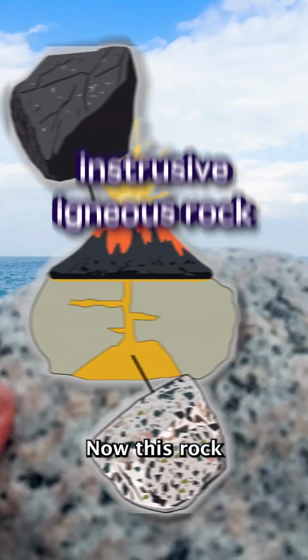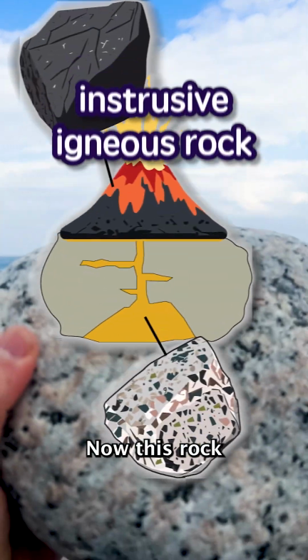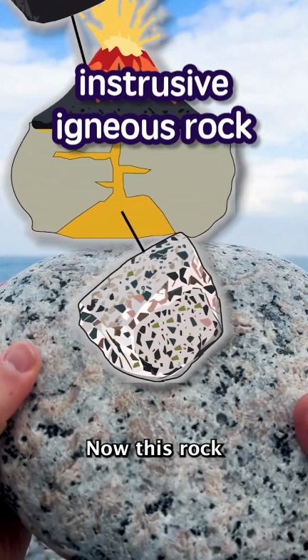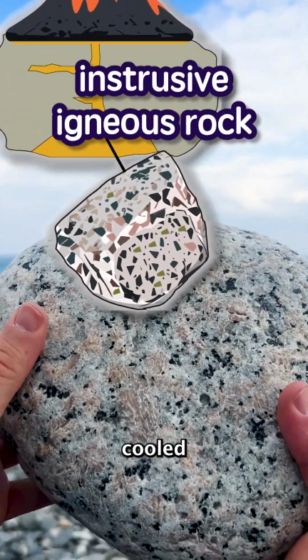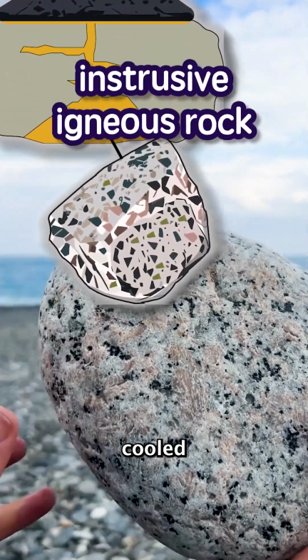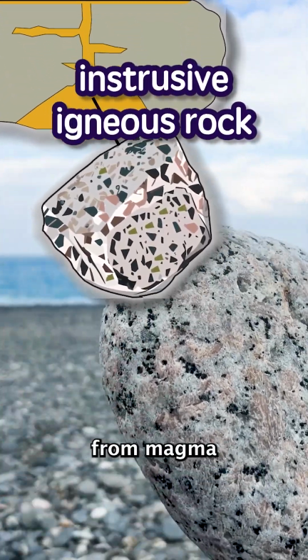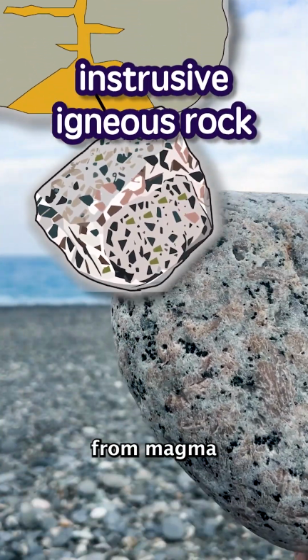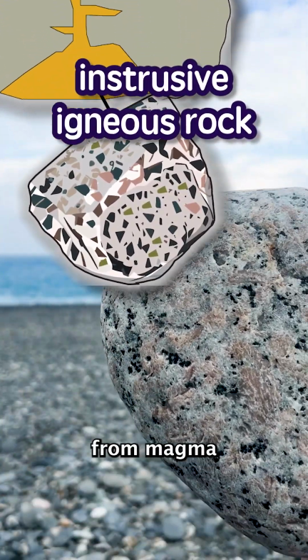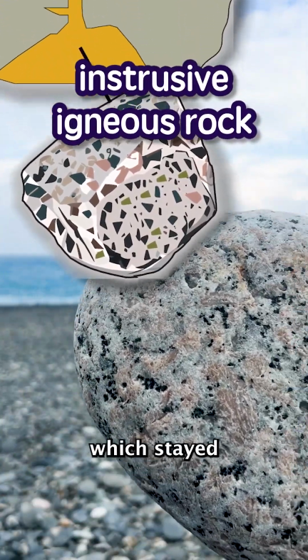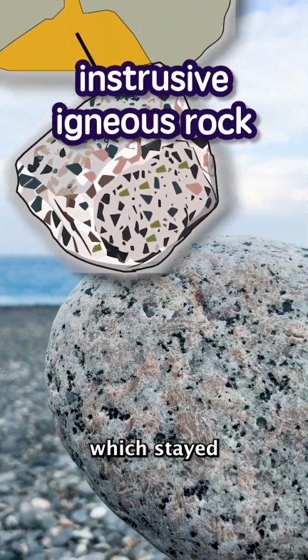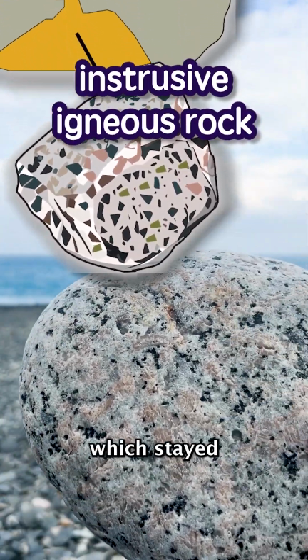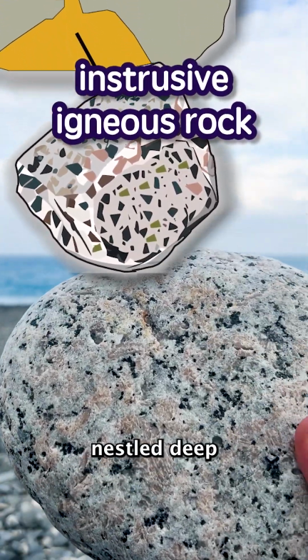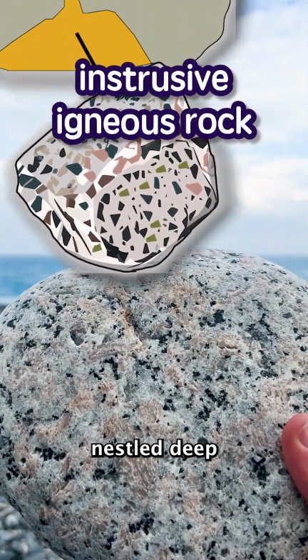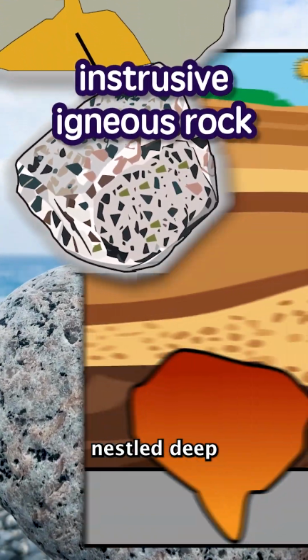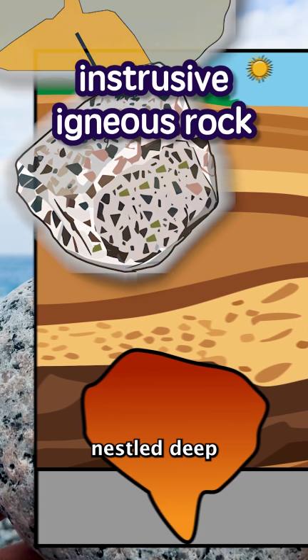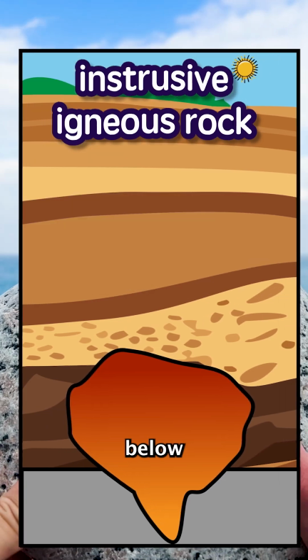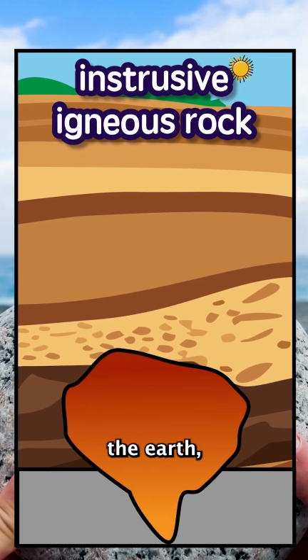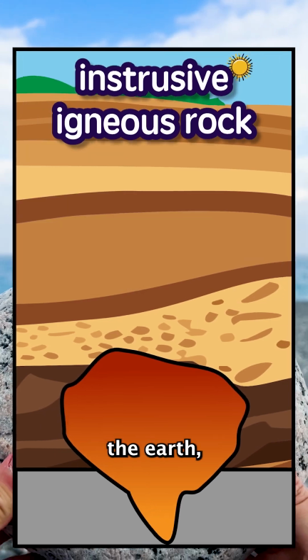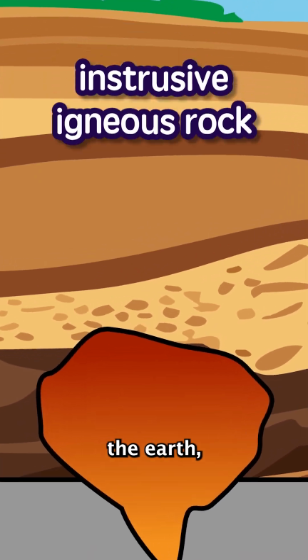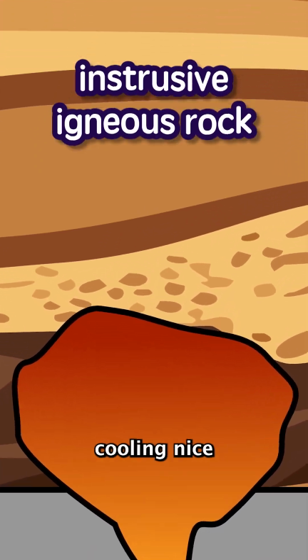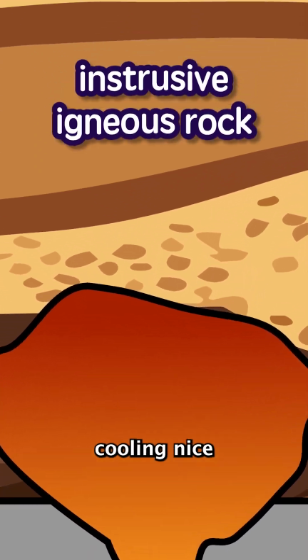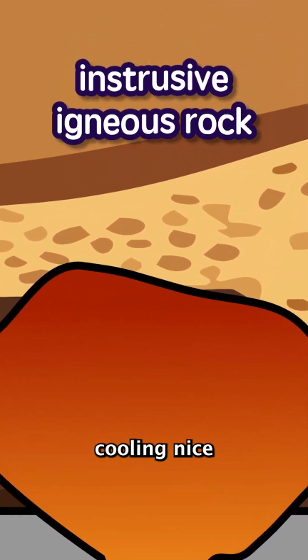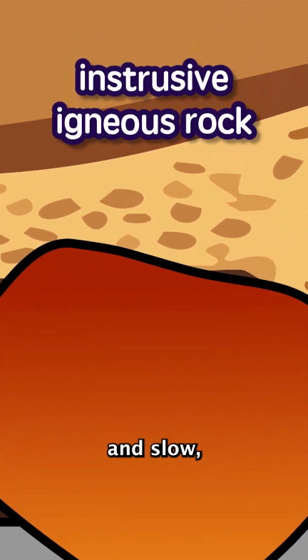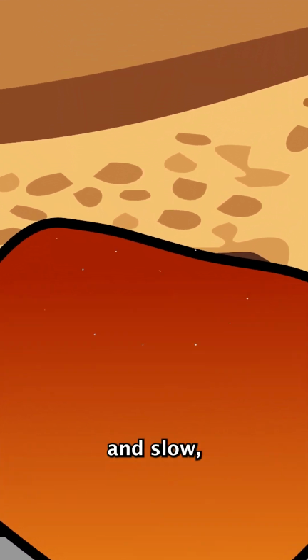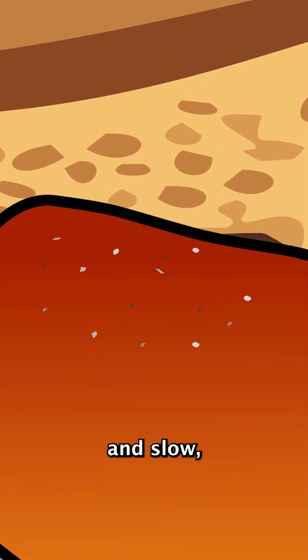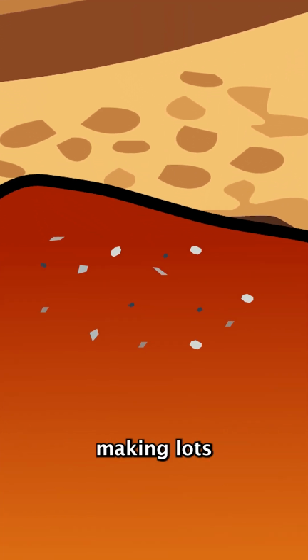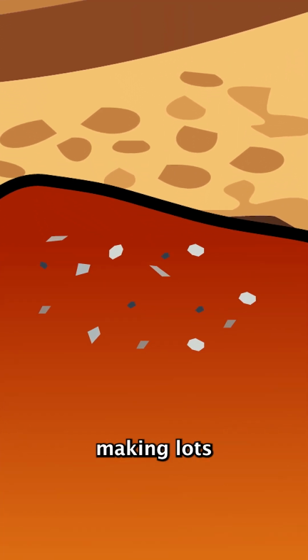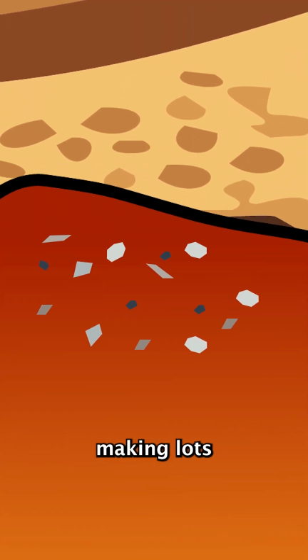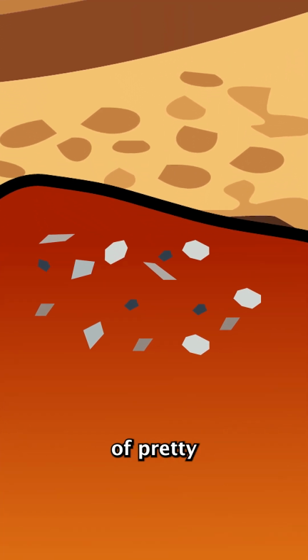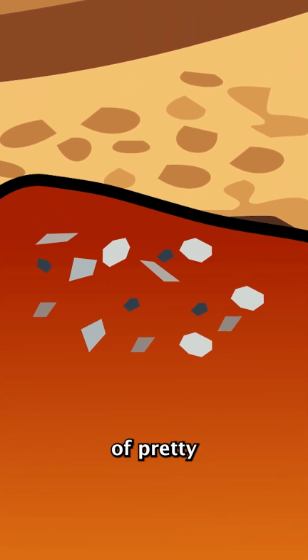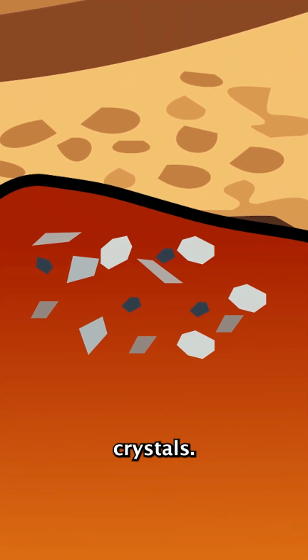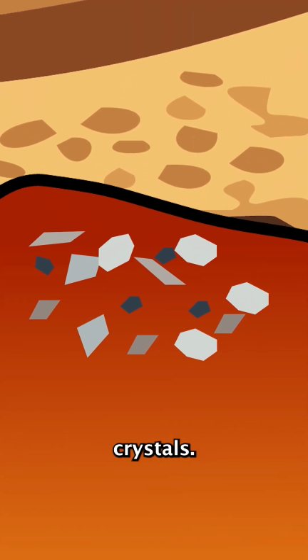Now this rock cooled from magma, which stayed nestled deep below the Earth, cooling nice and slow, making lots of pretty crystals.